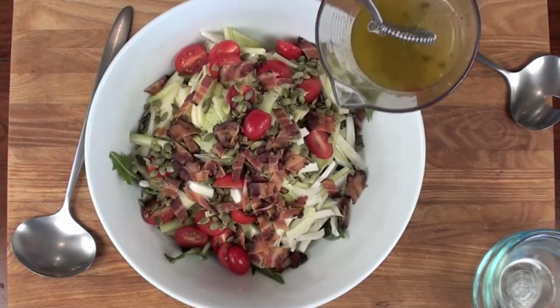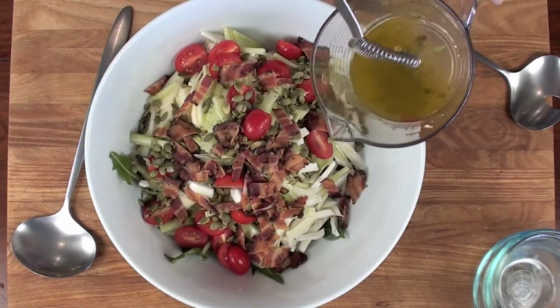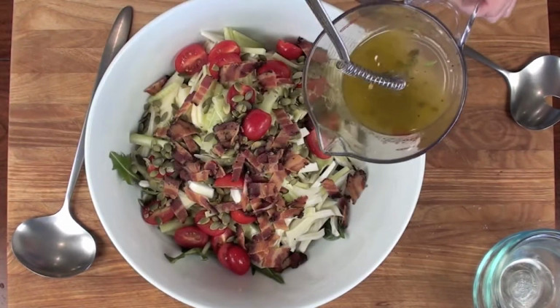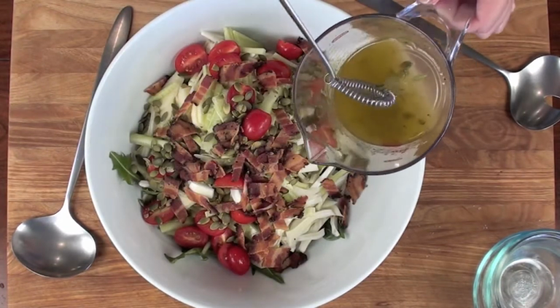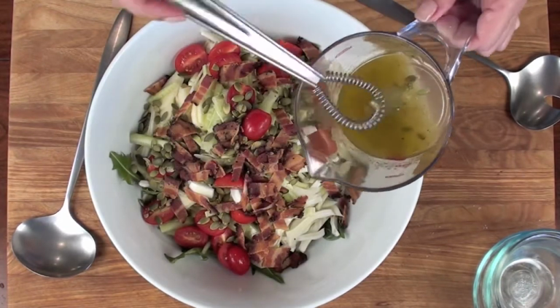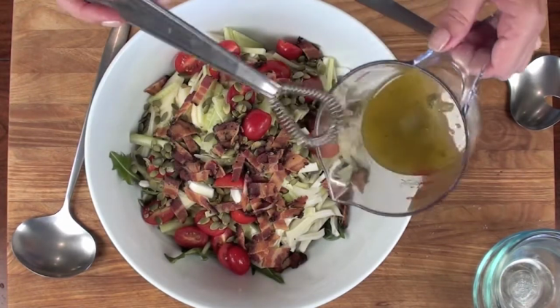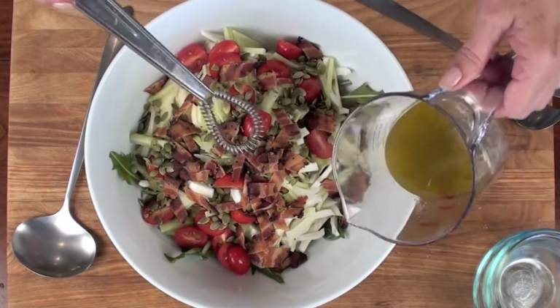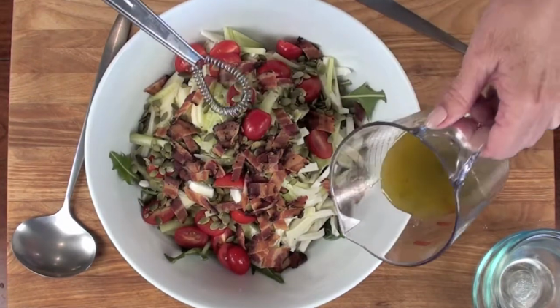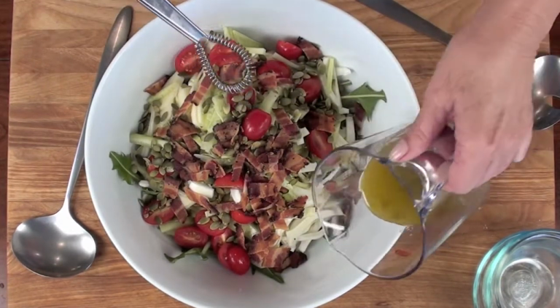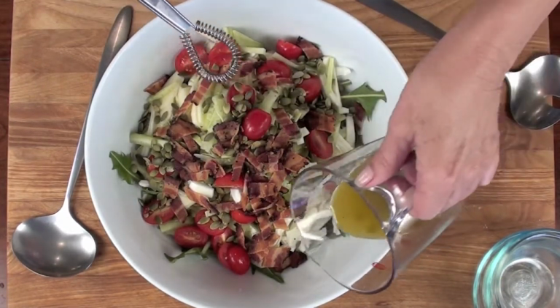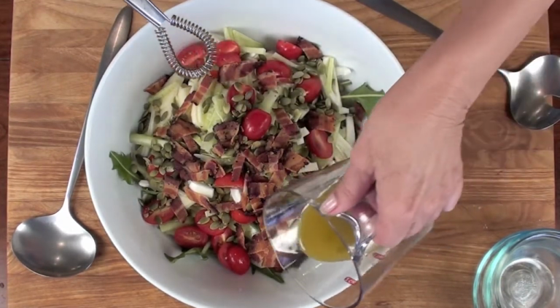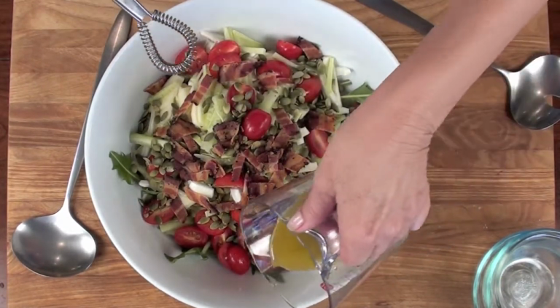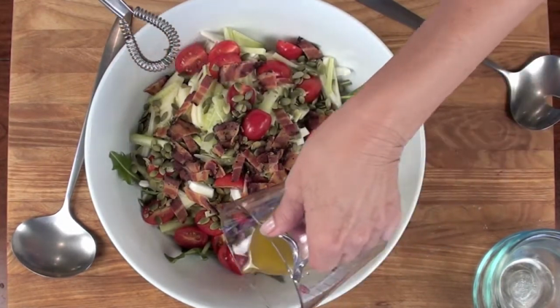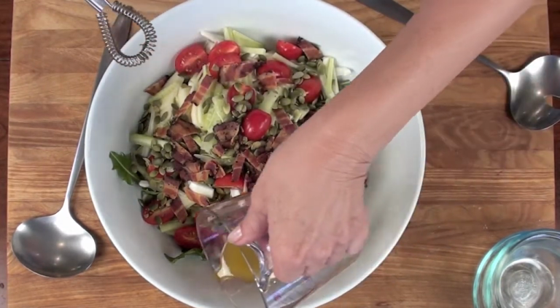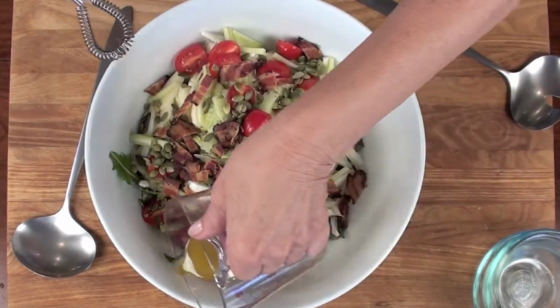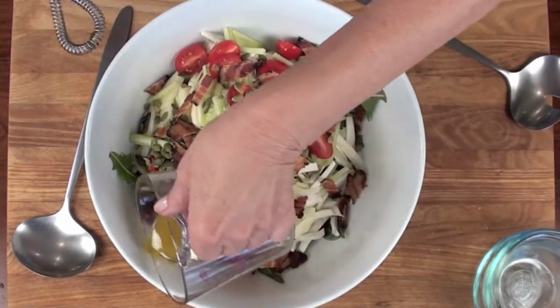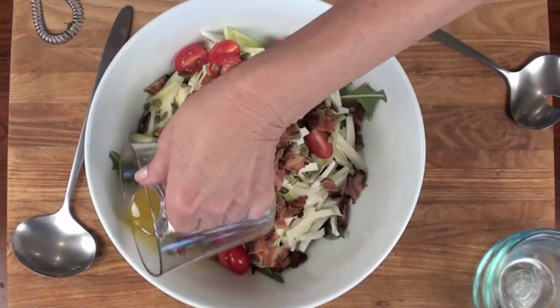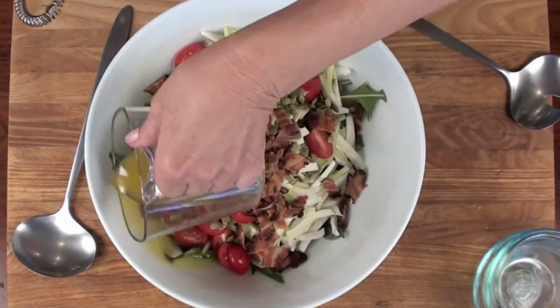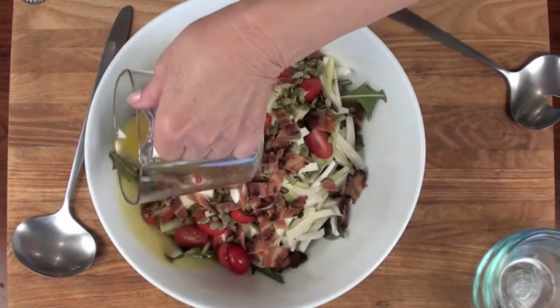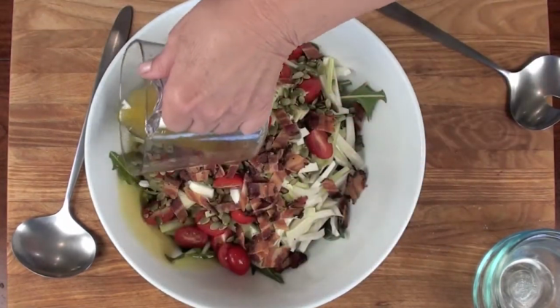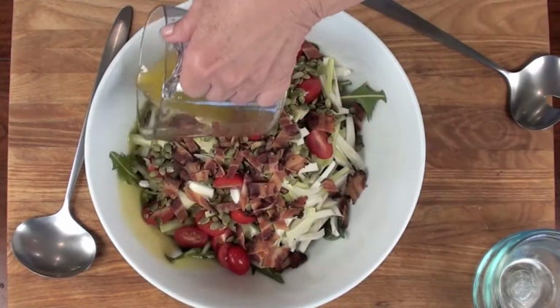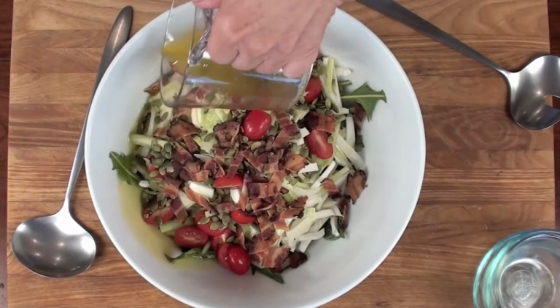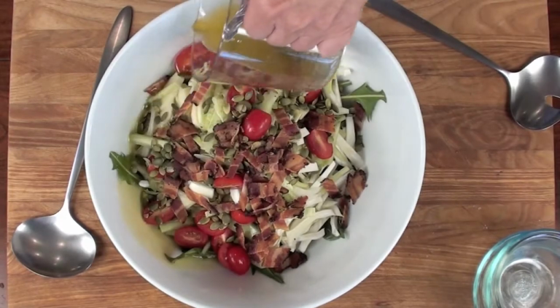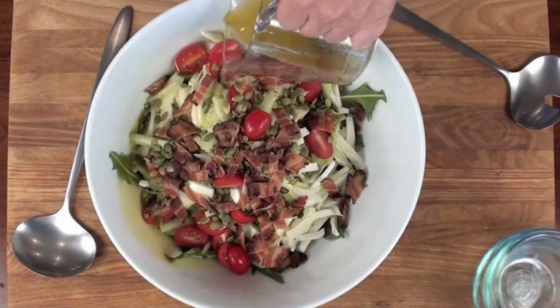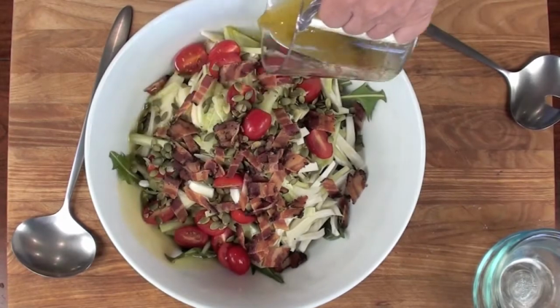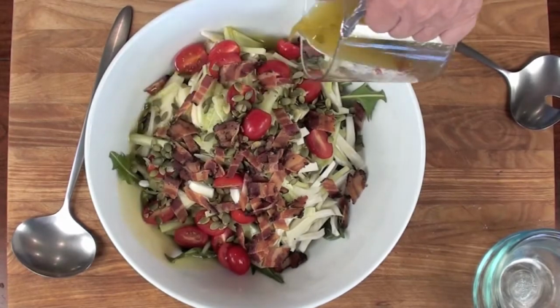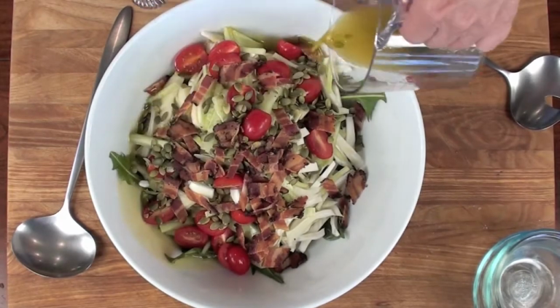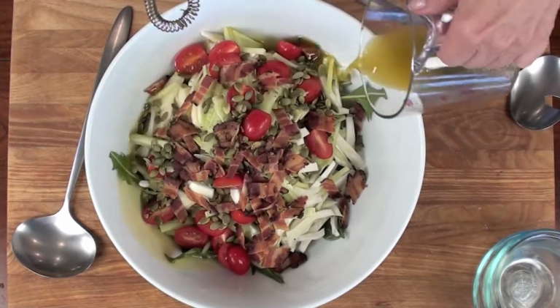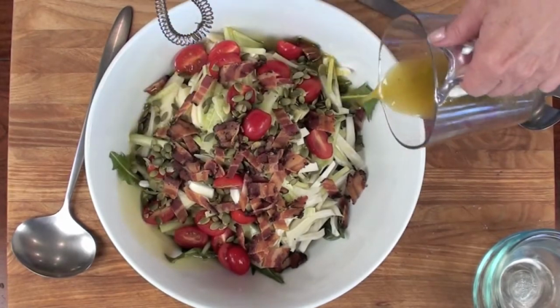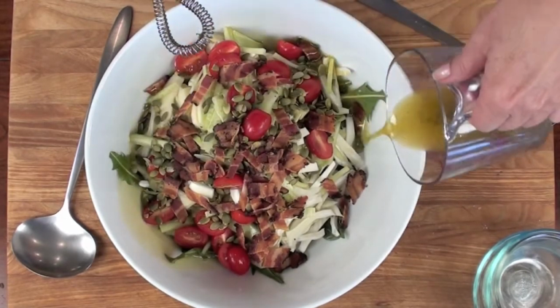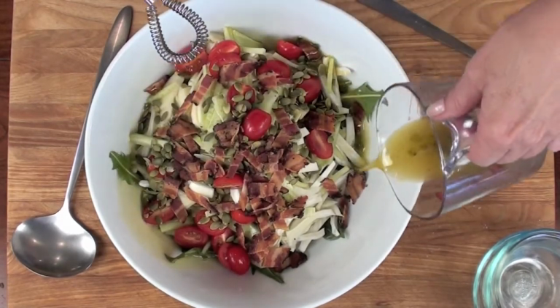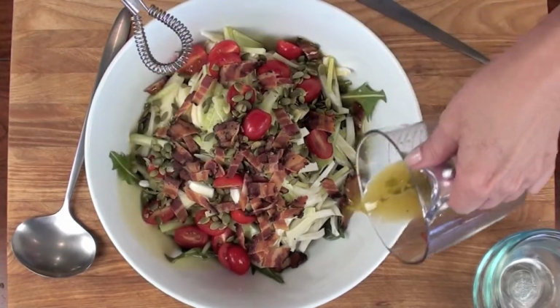All right, now we're ready to dress the salad. Remember, just drizzle your salad dressing around the outside of the bowl.